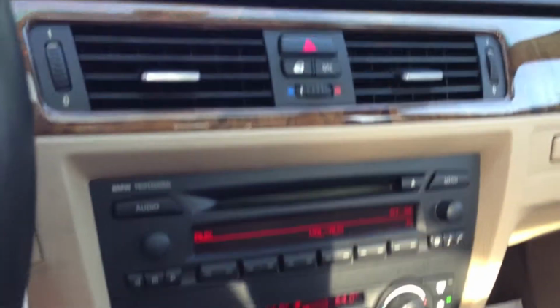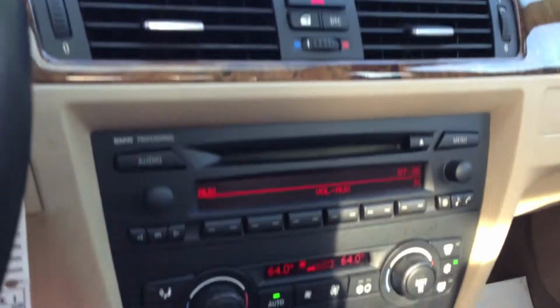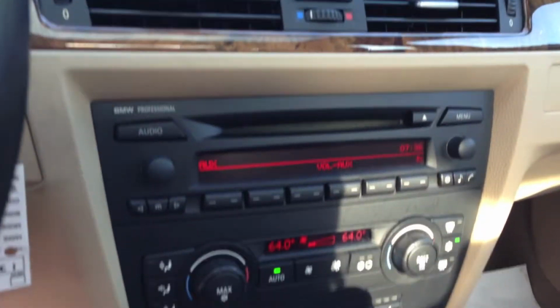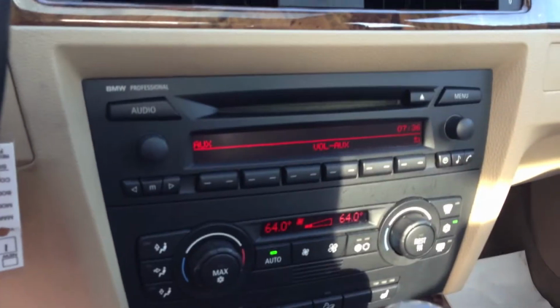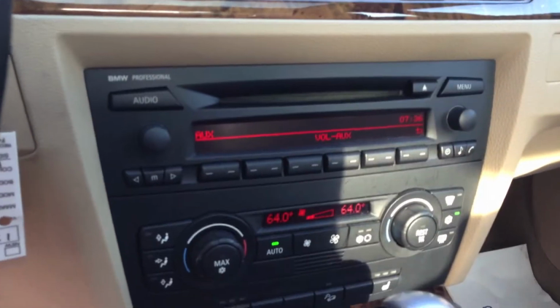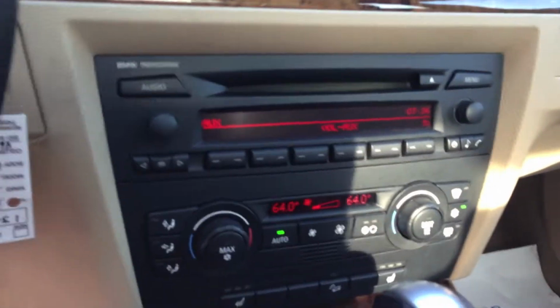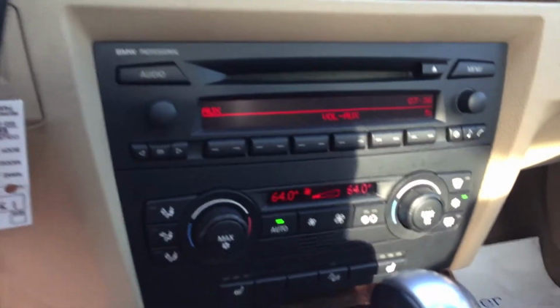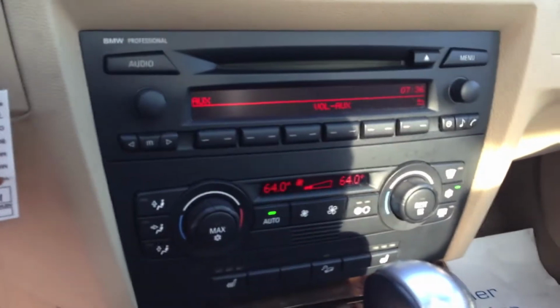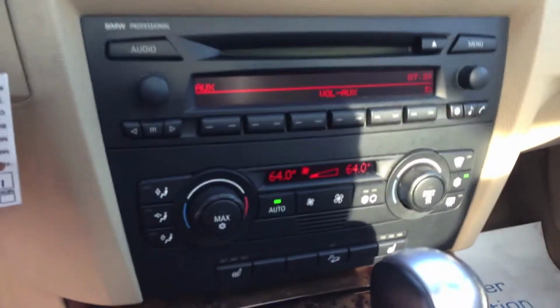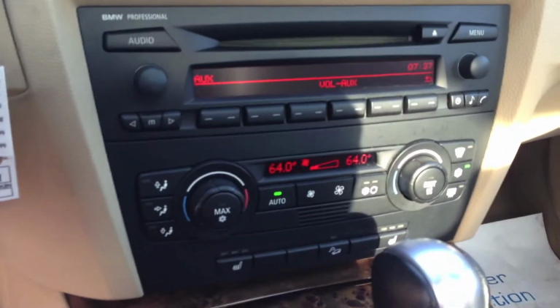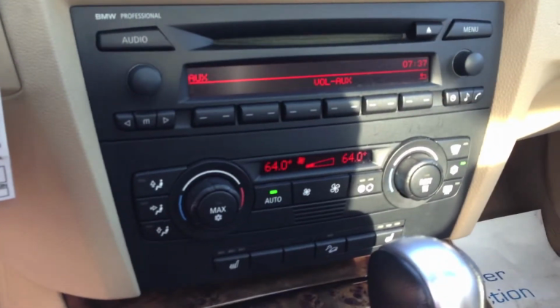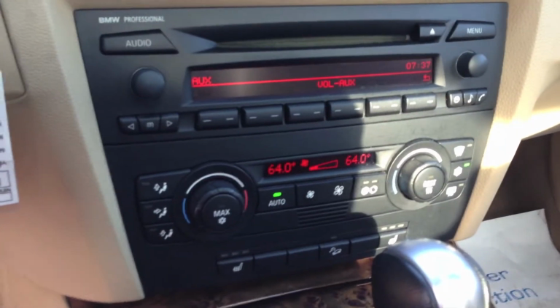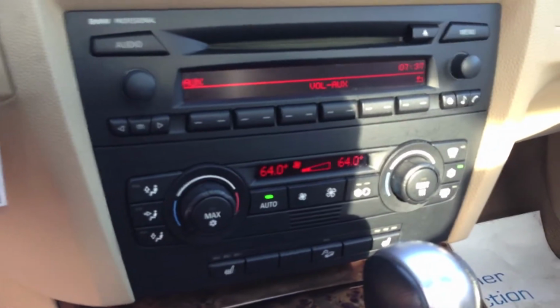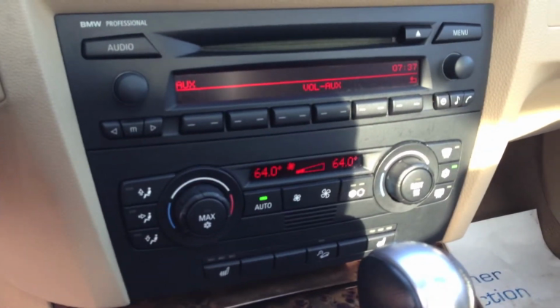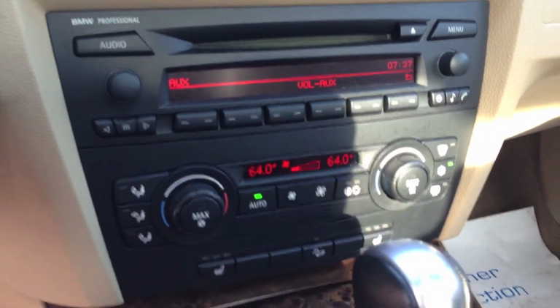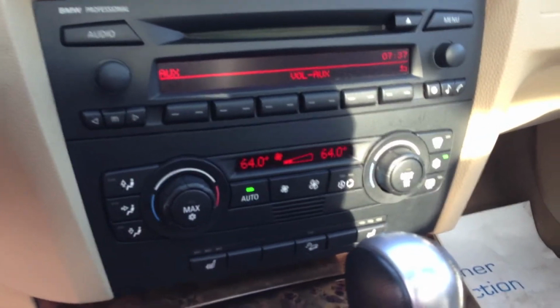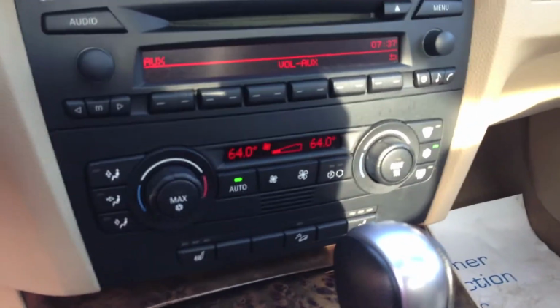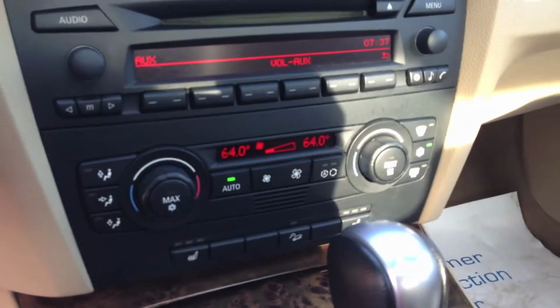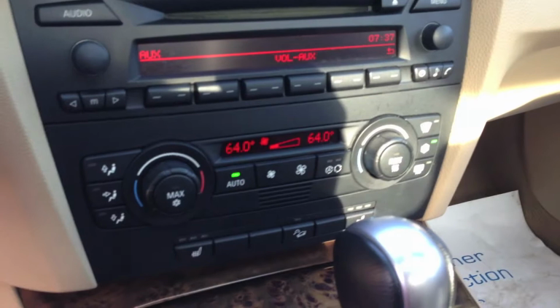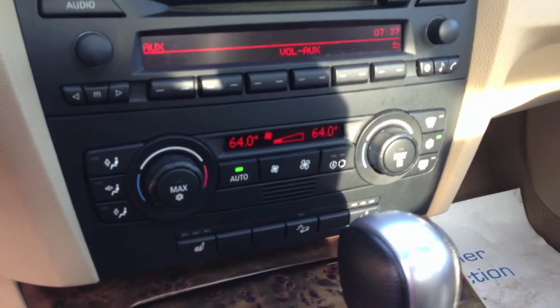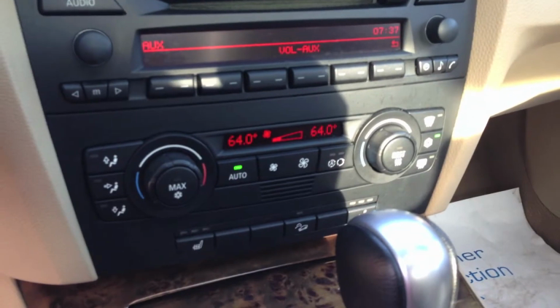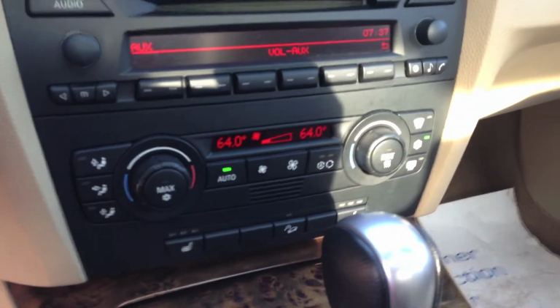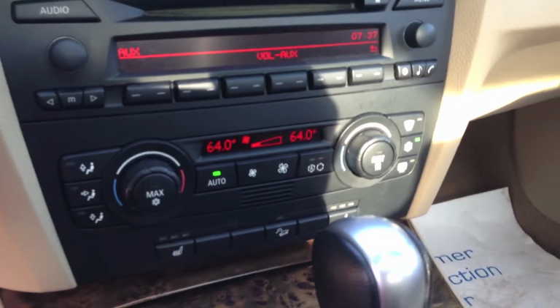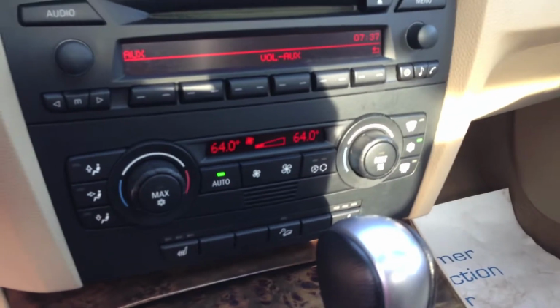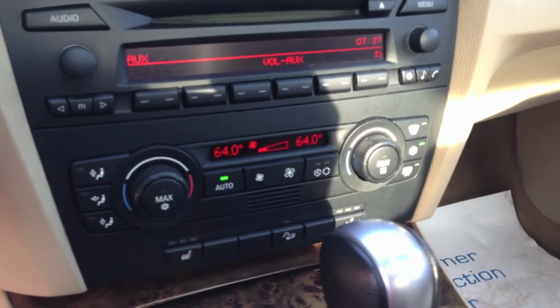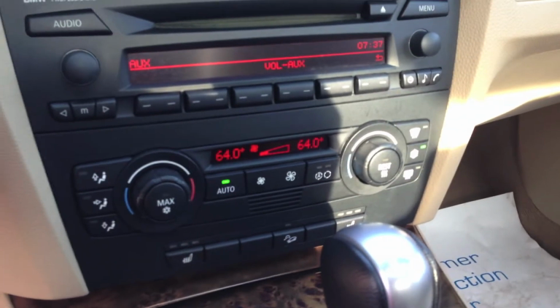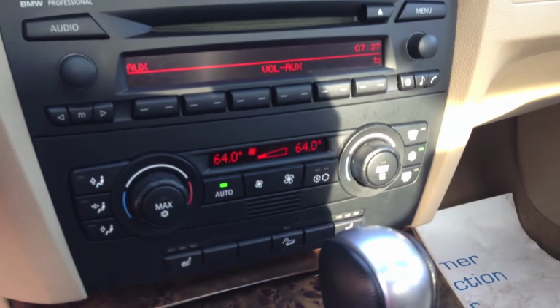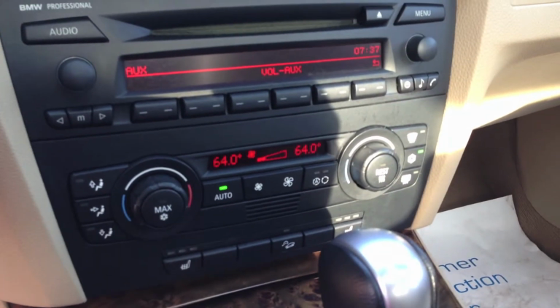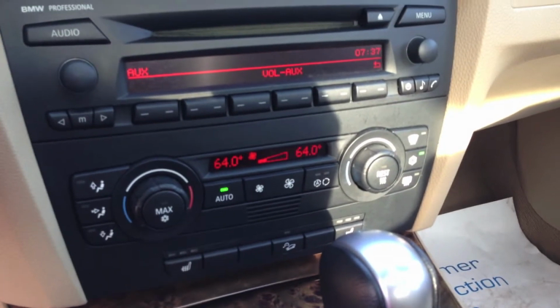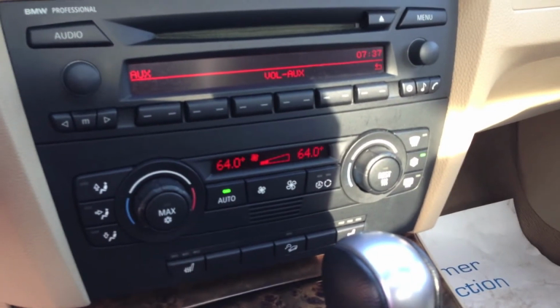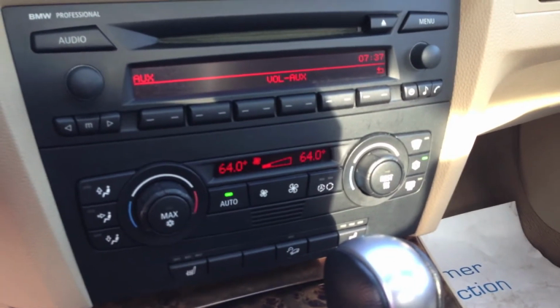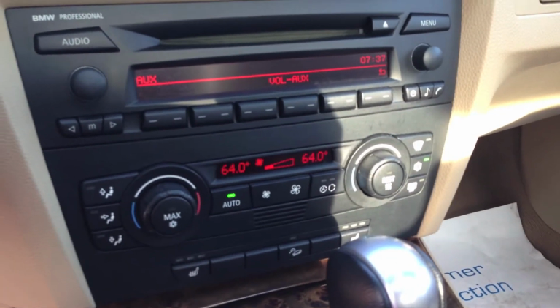Automatic AC — always a favorite of mine. If you've seen any of my videos, I'm obsessed. Heated seats, which is awesome for those wintertime blues.